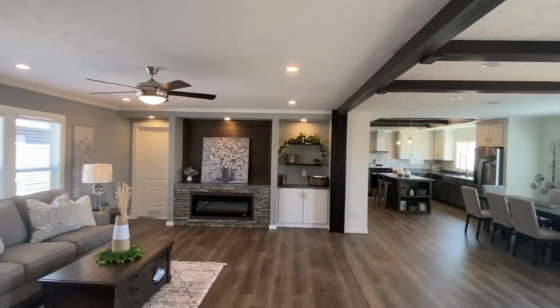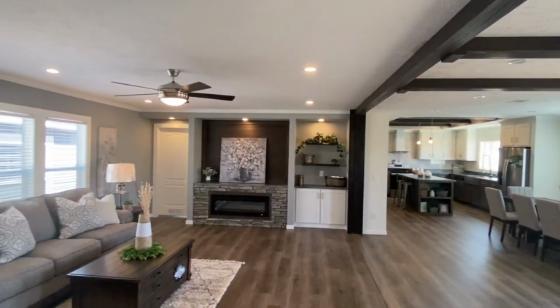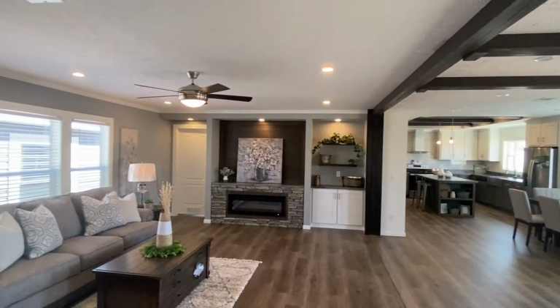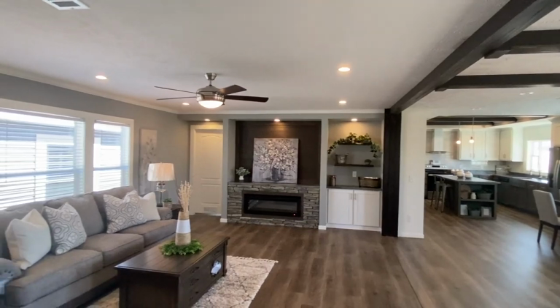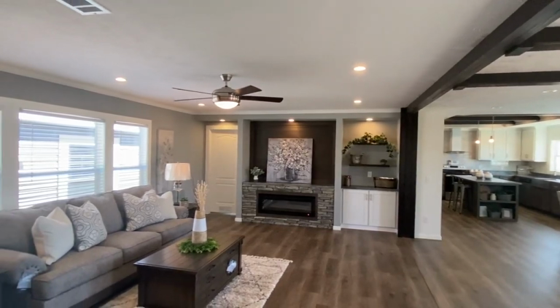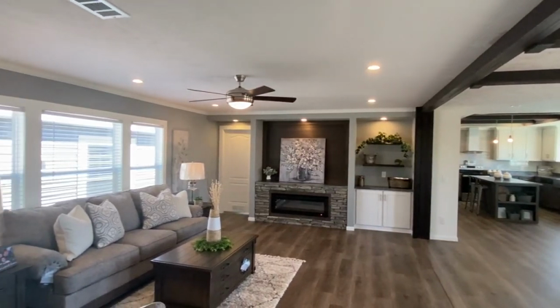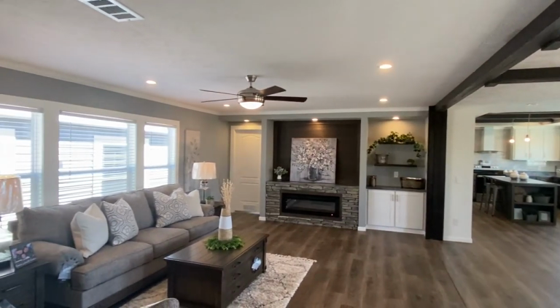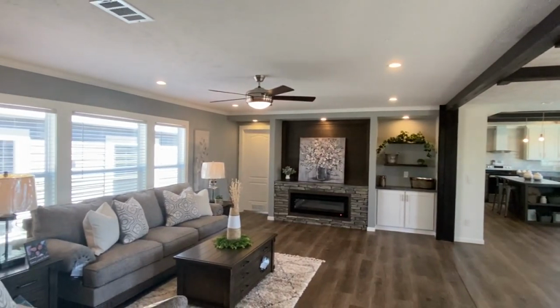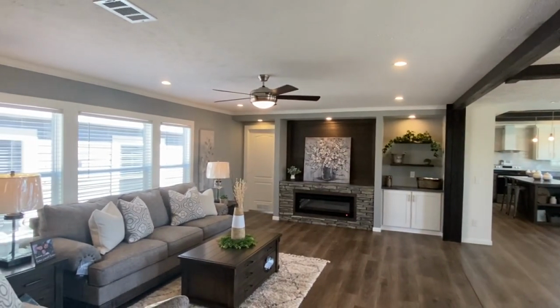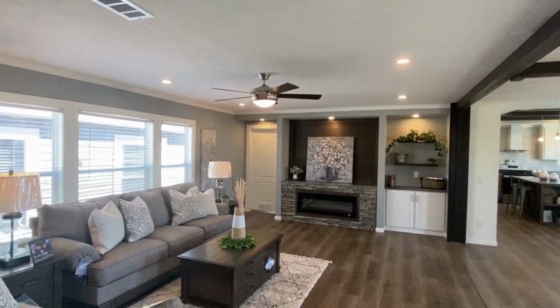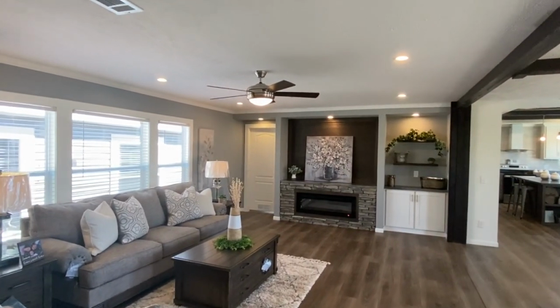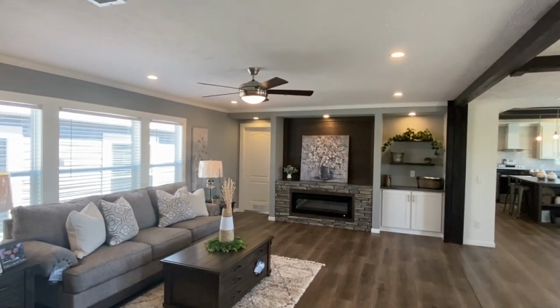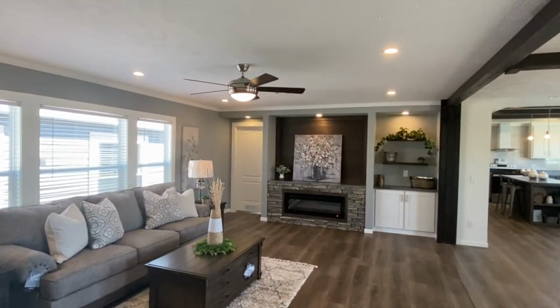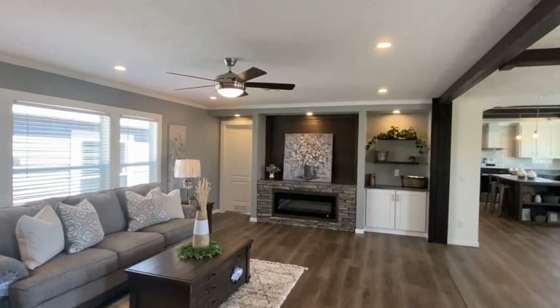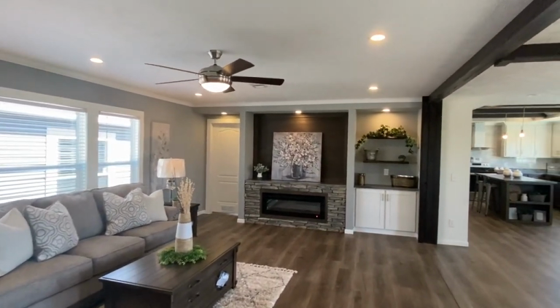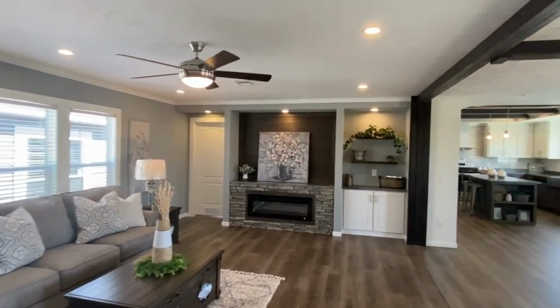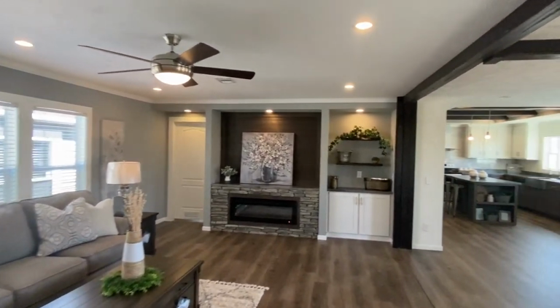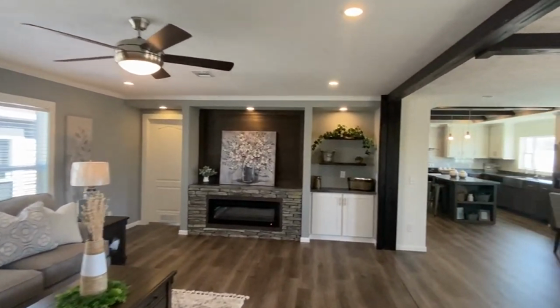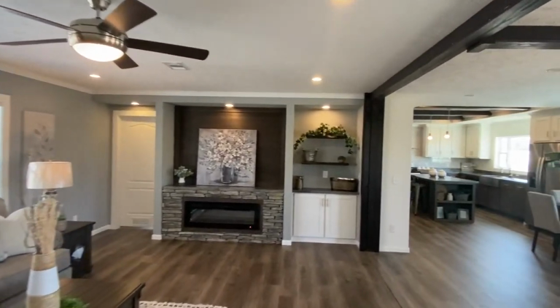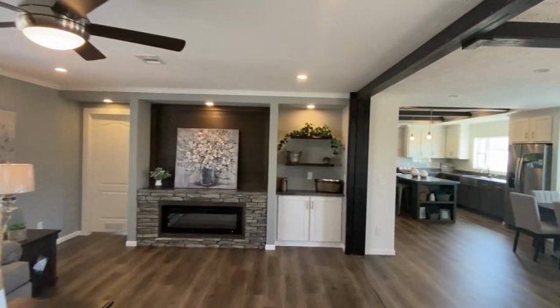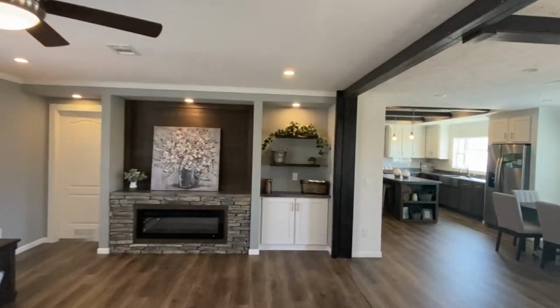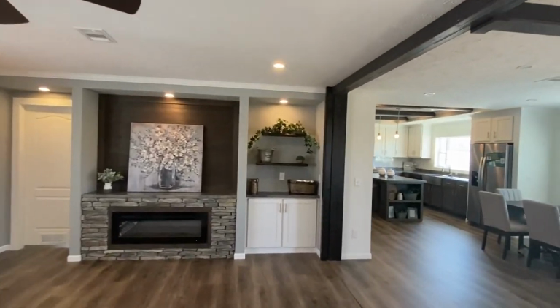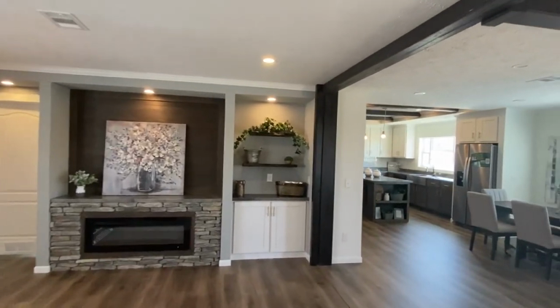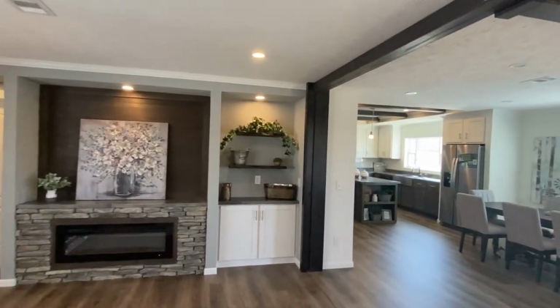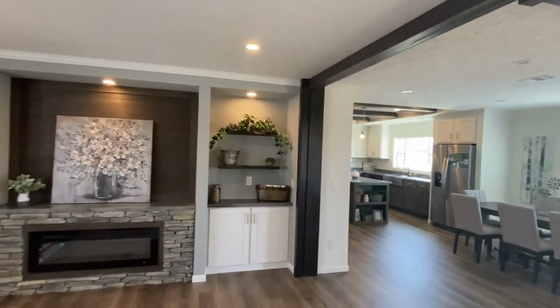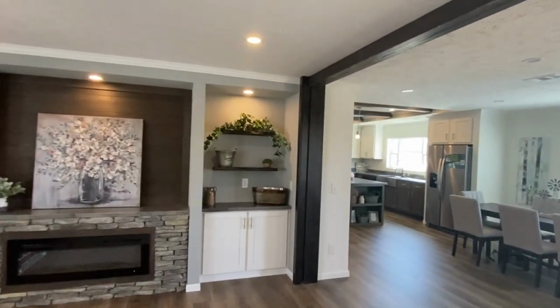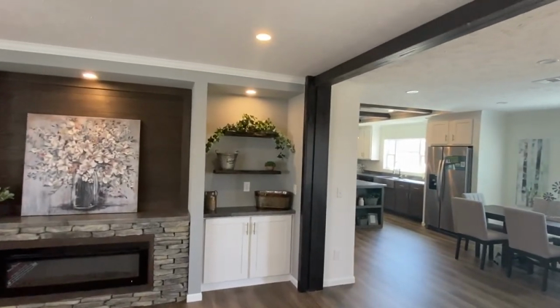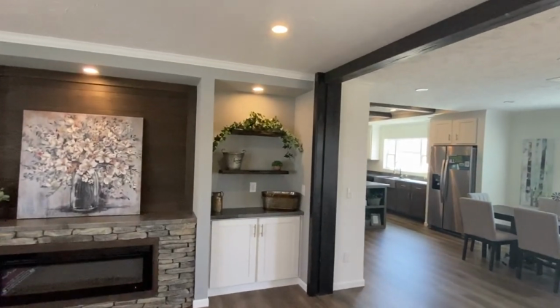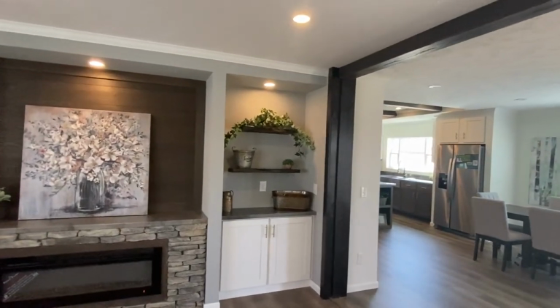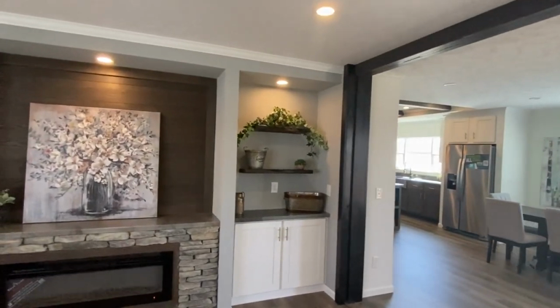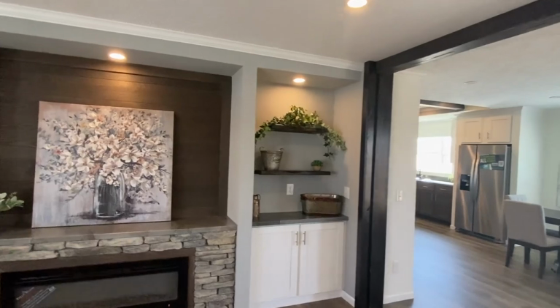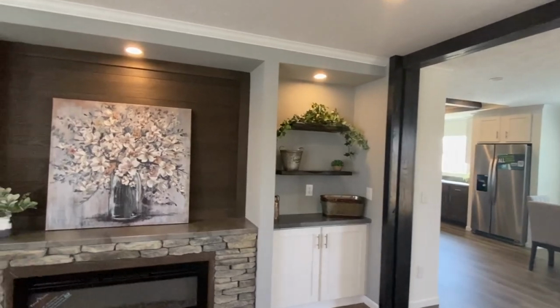I feel so good about this home — I think y'all are gonna love it. Be sure to drop me a comment and let me know what you think about it.